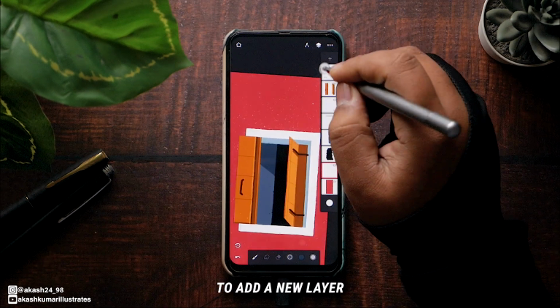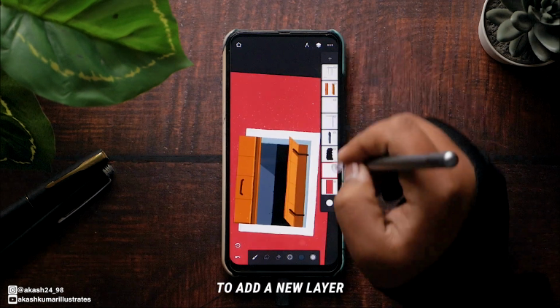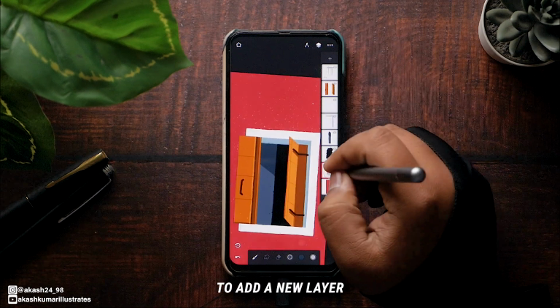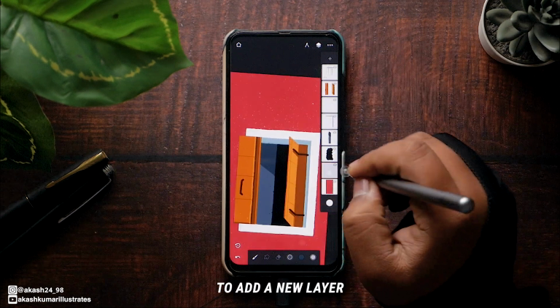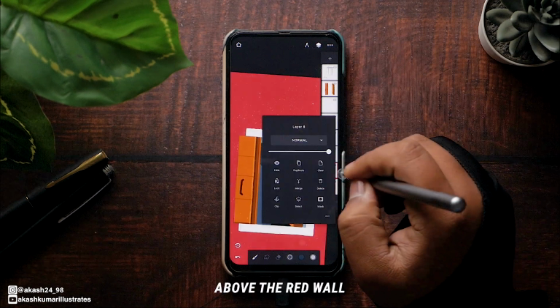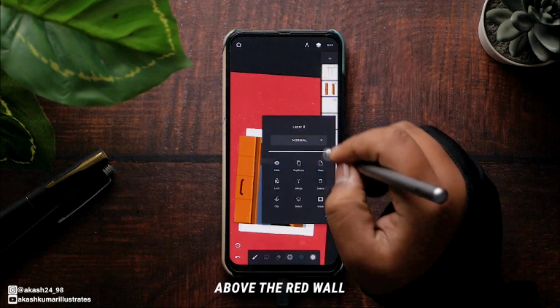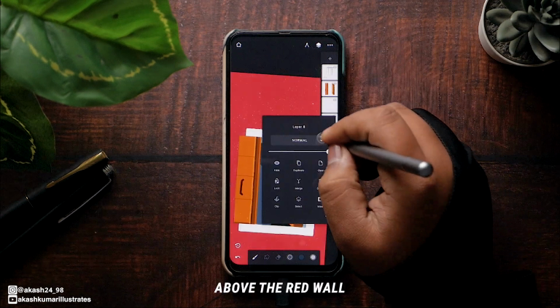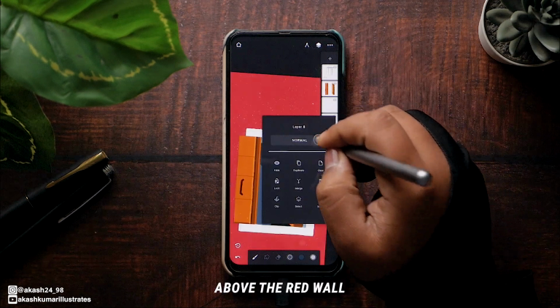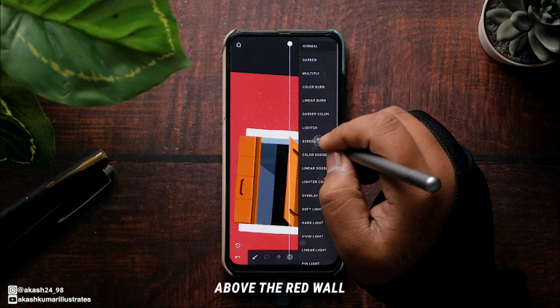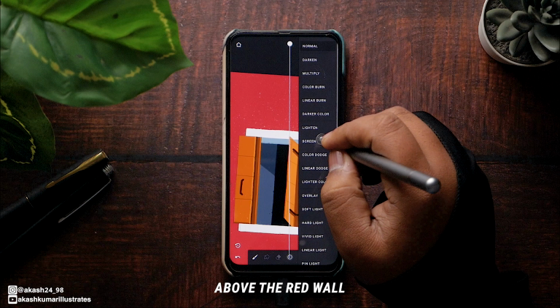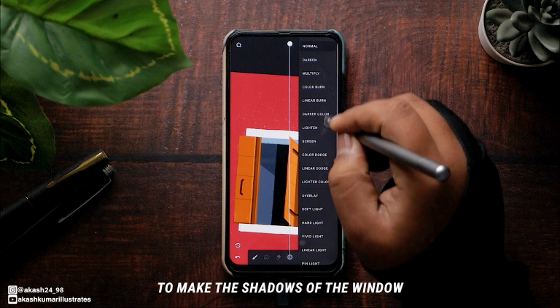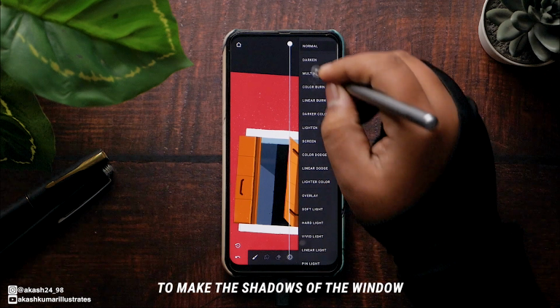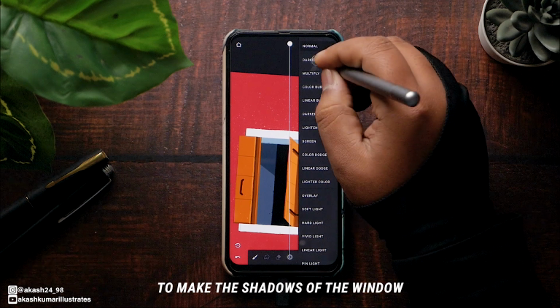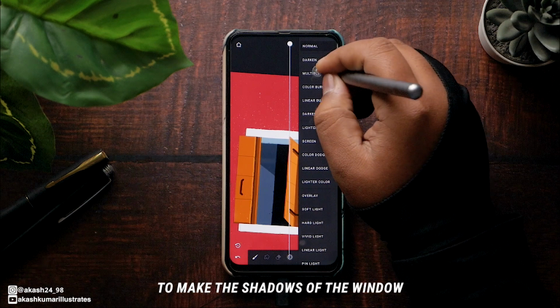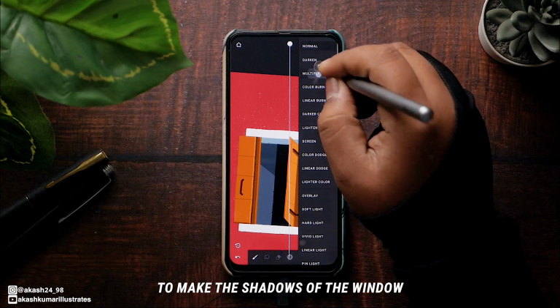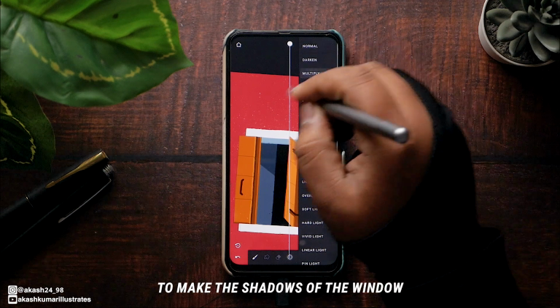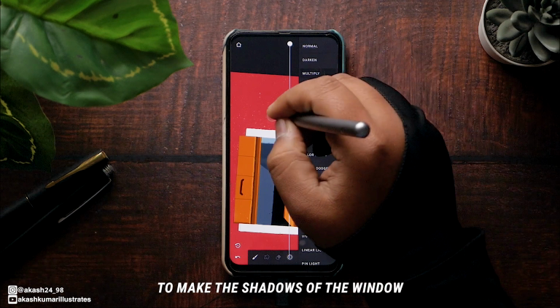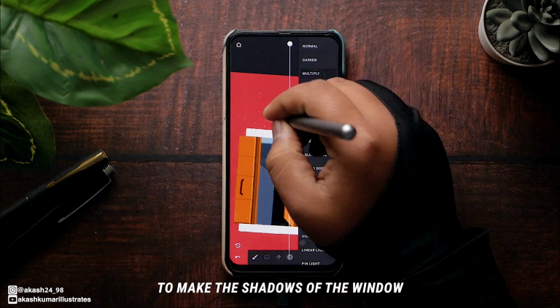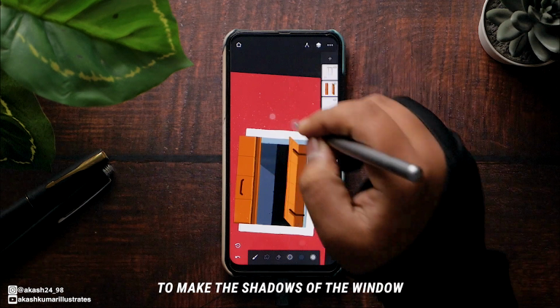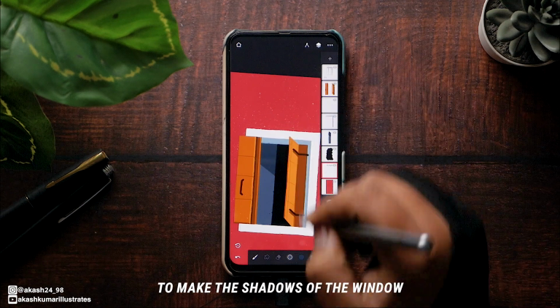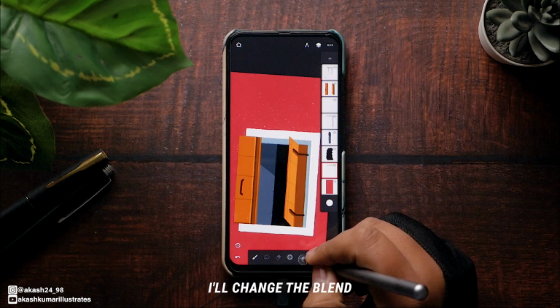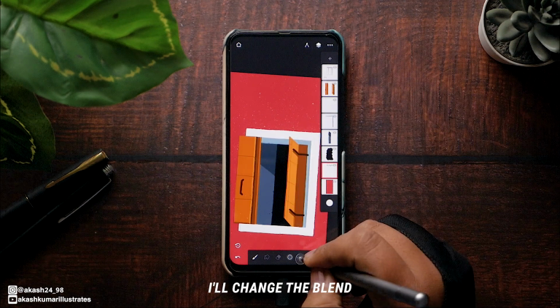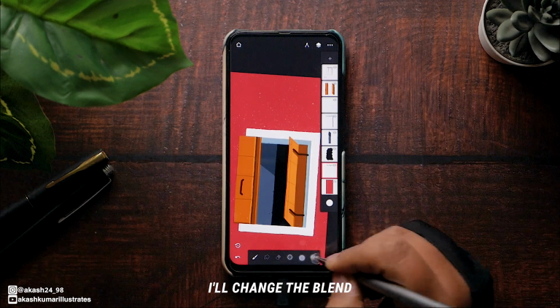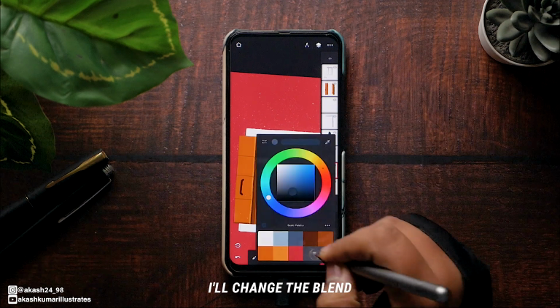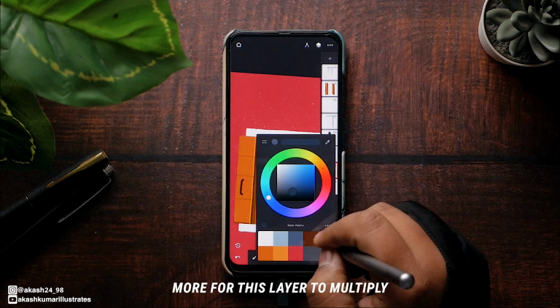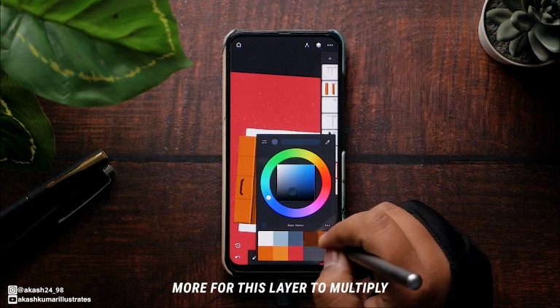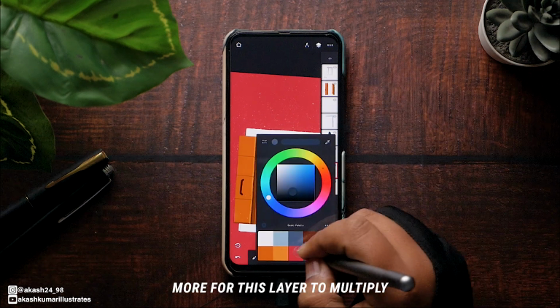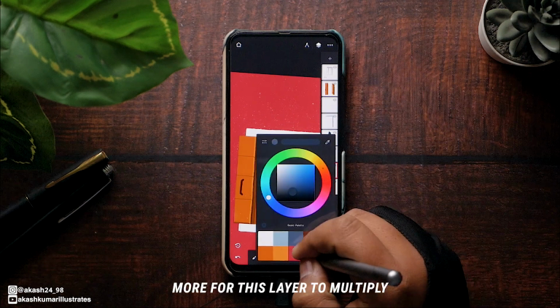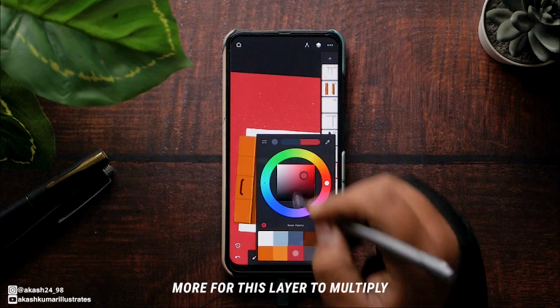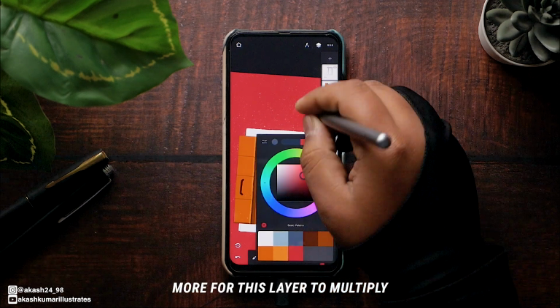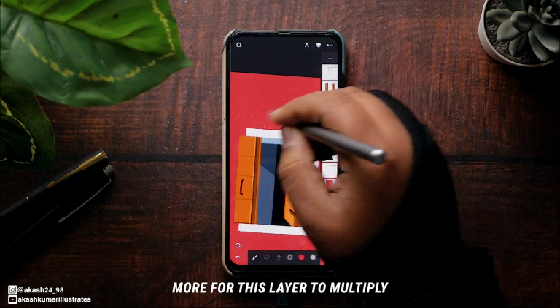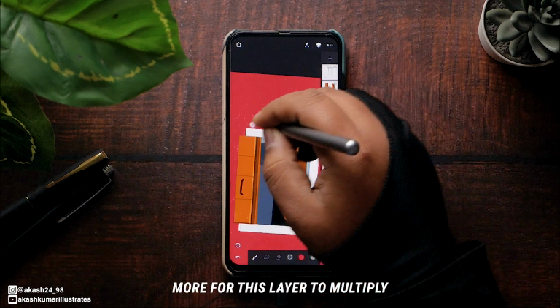add a new layer above the red wall to make the shadows of the window. I've changed the blend mode for this layer to Multiply.